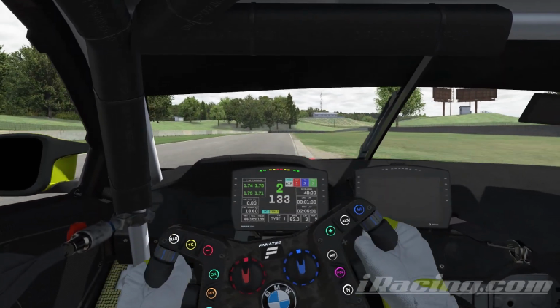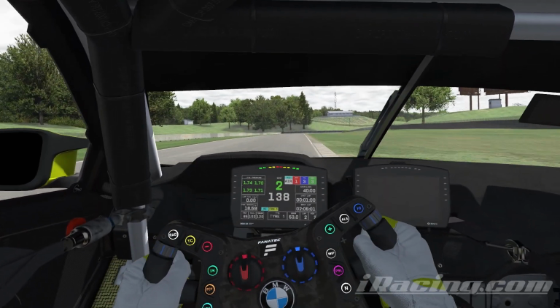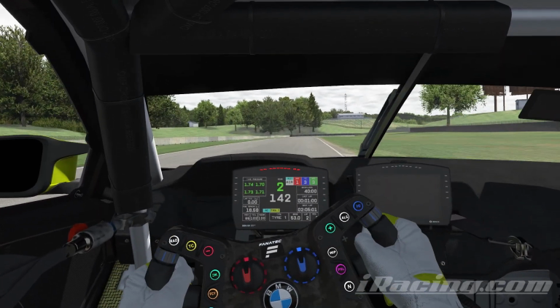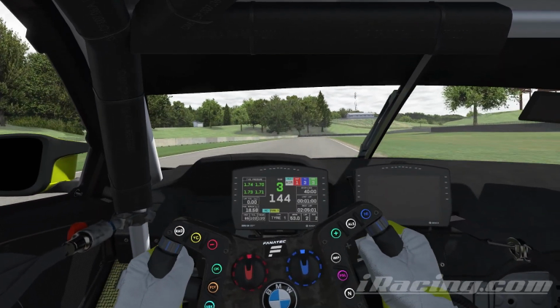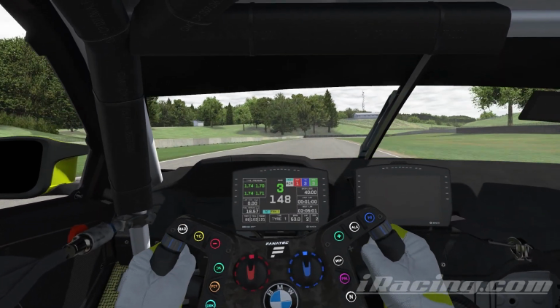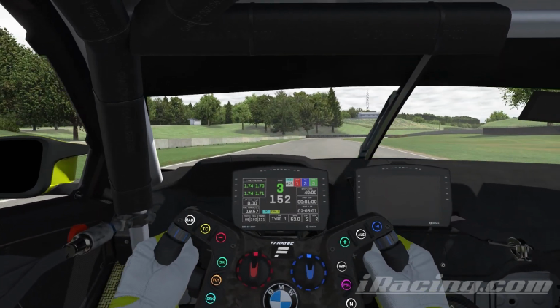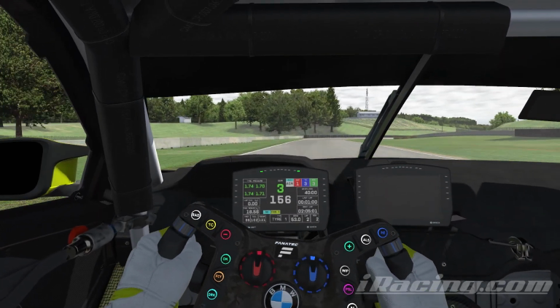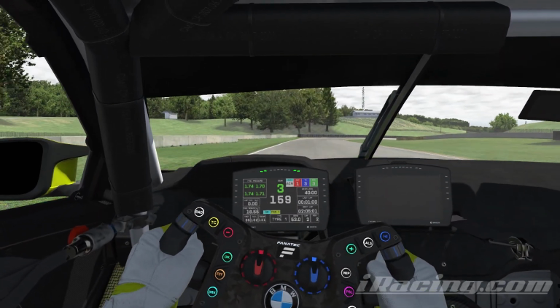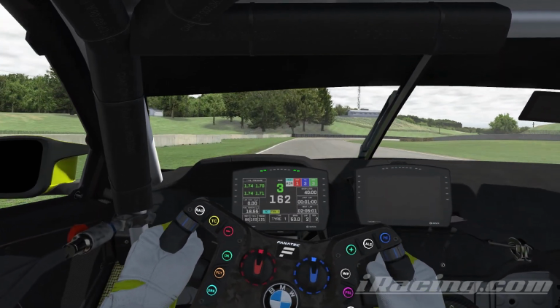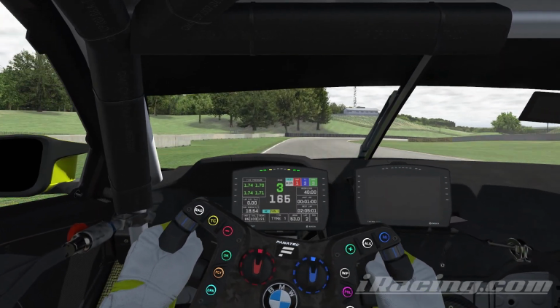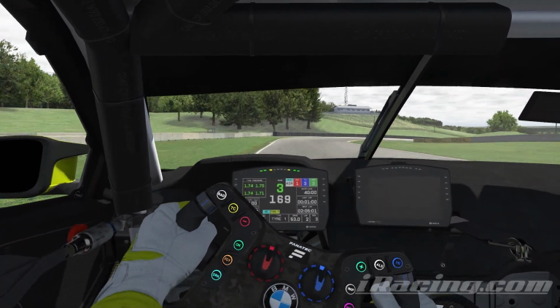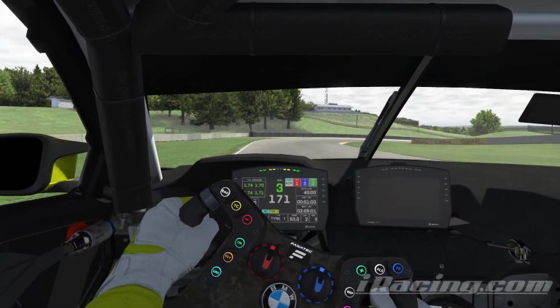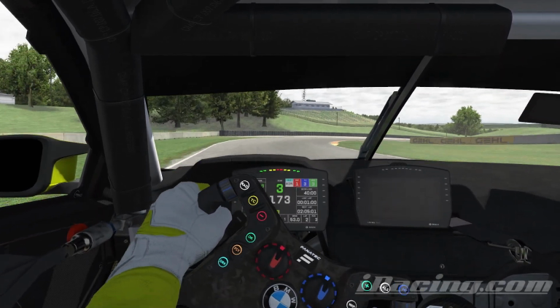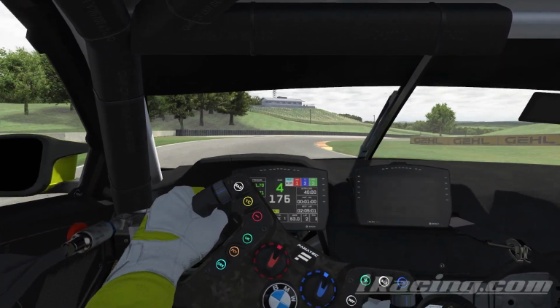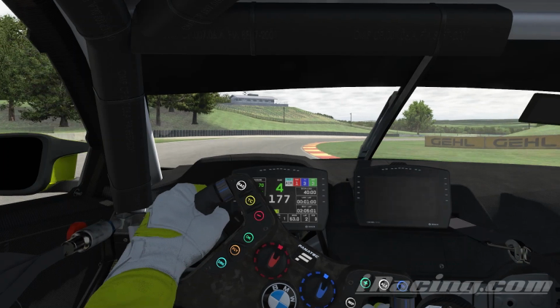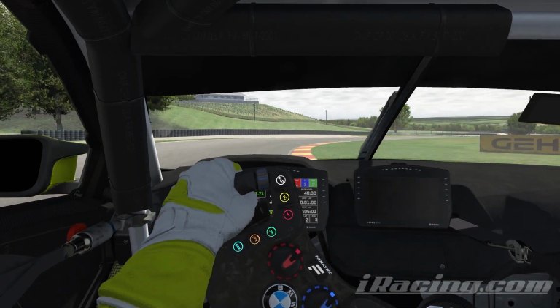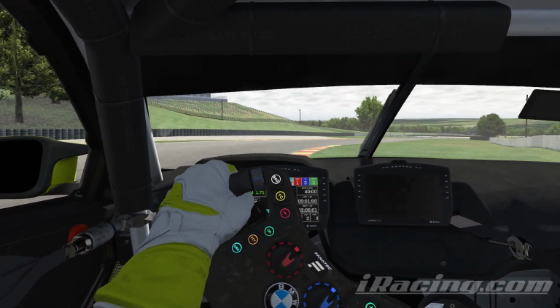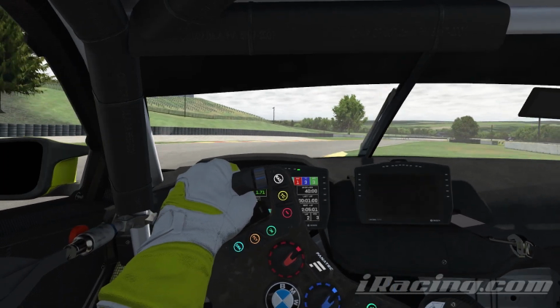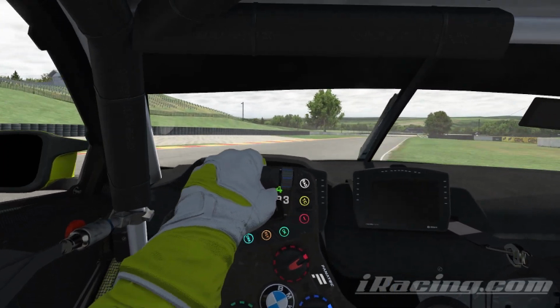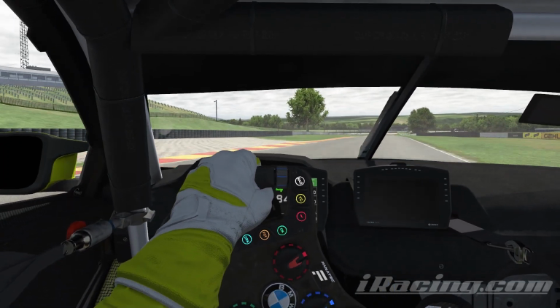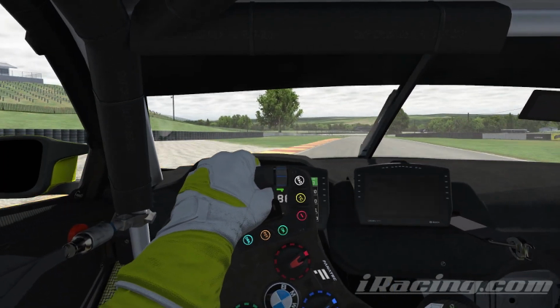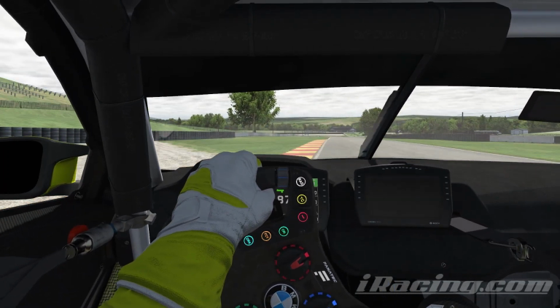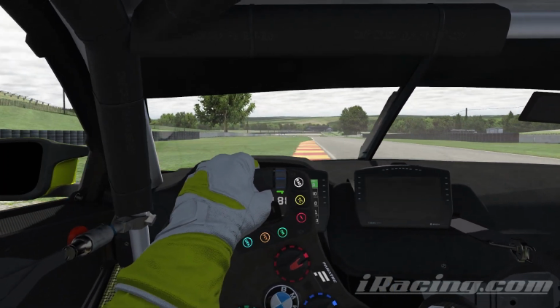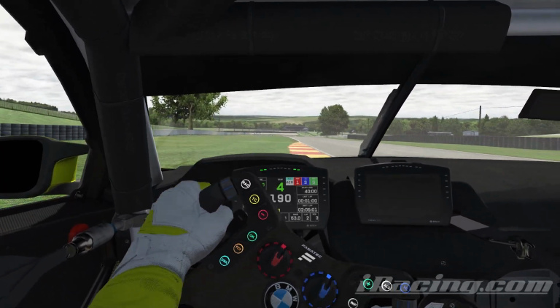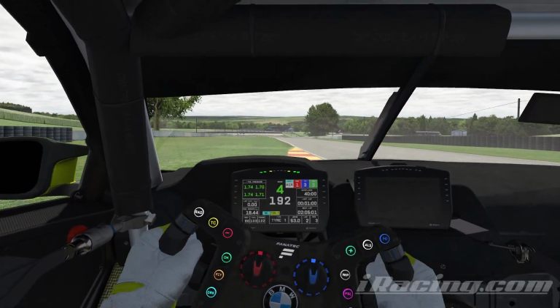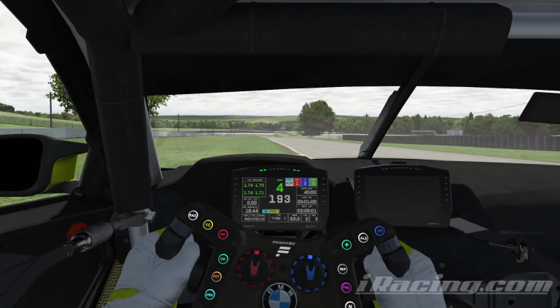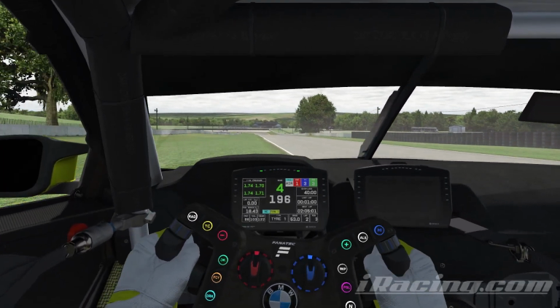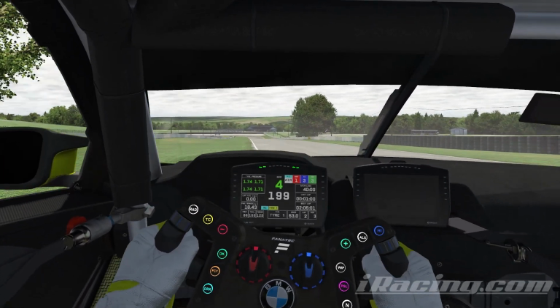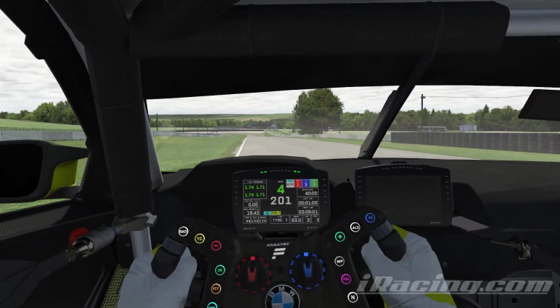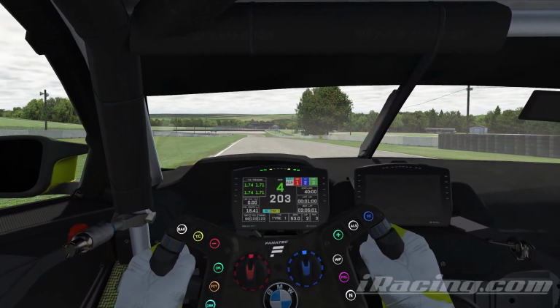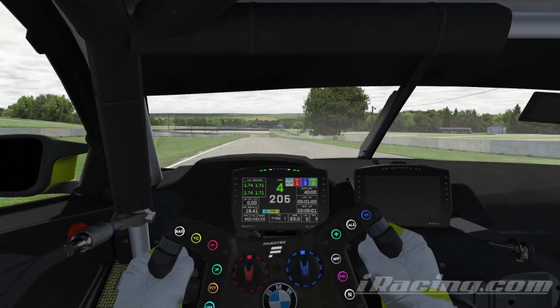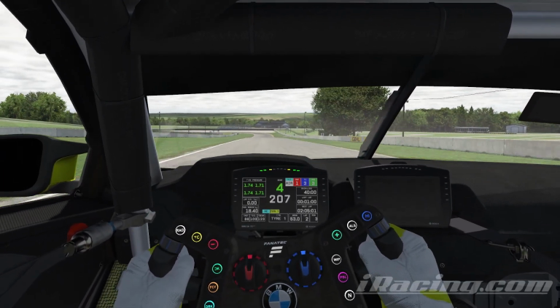Coming up to quite a fast corner on the track. It is possible to do it flat out. Running a little bit wide — lucky we got away with that one.